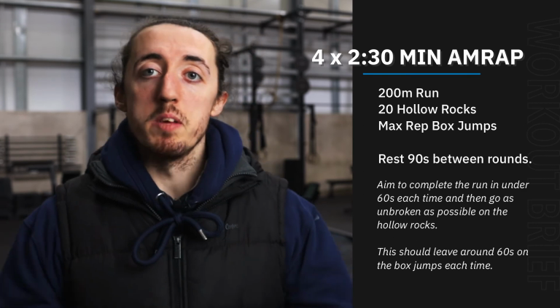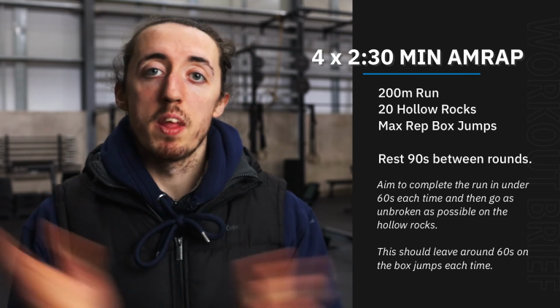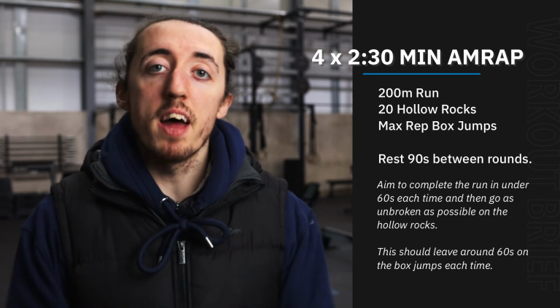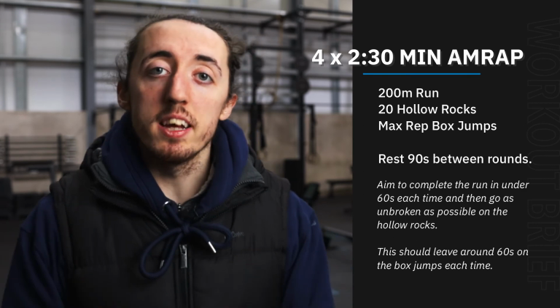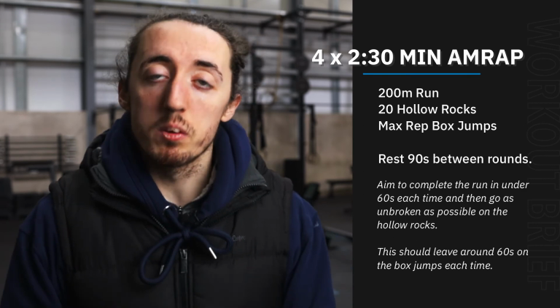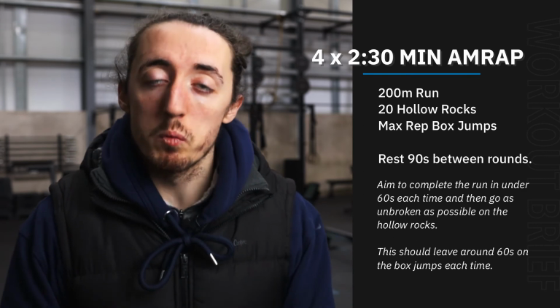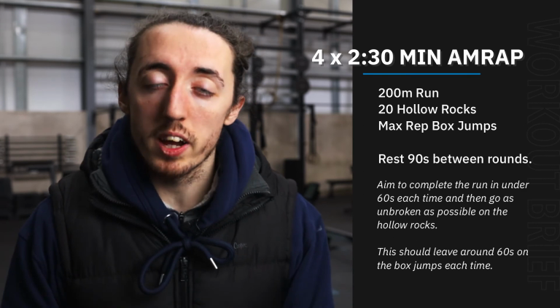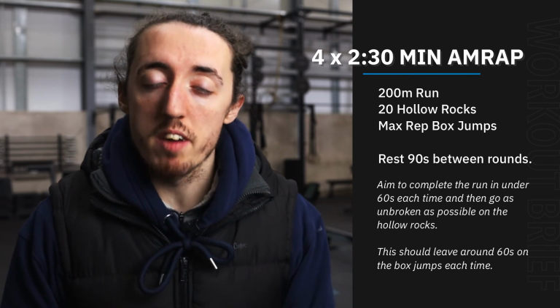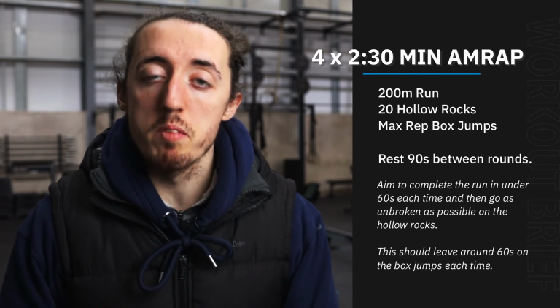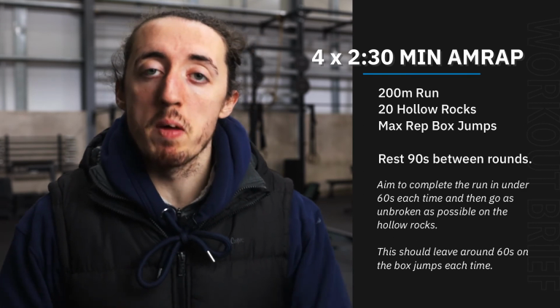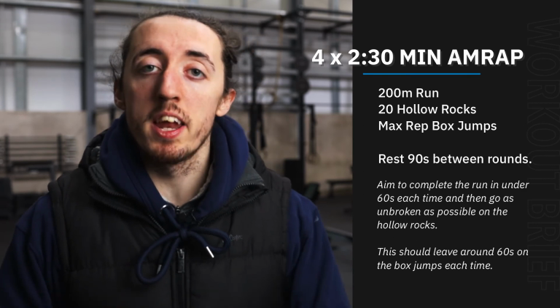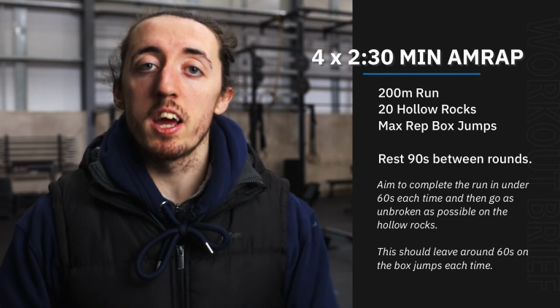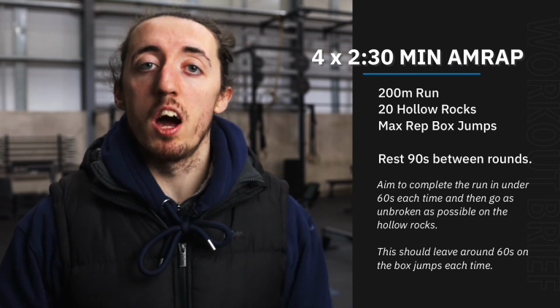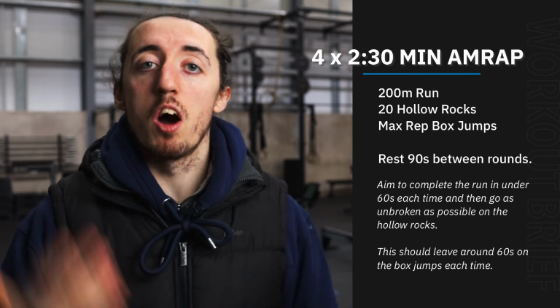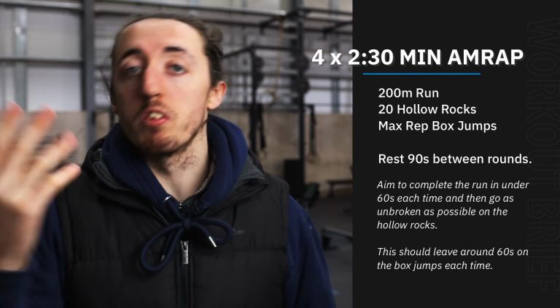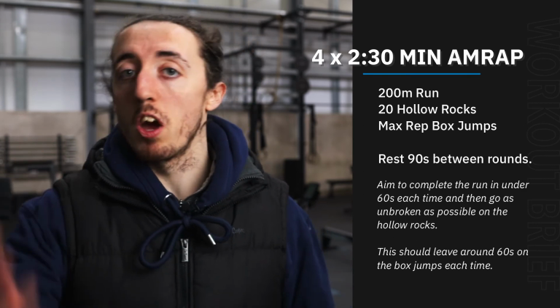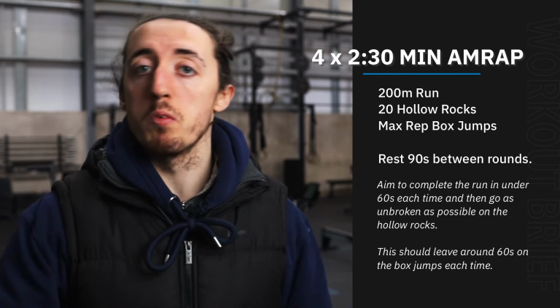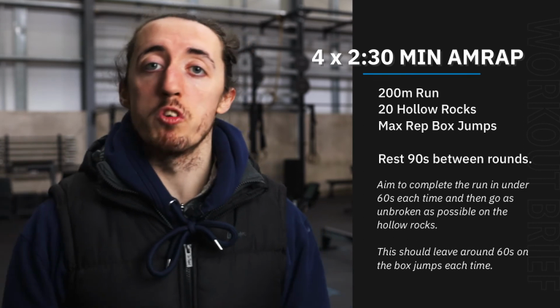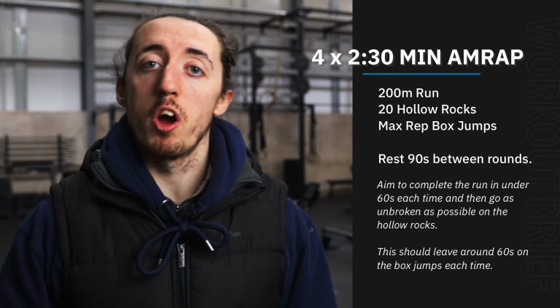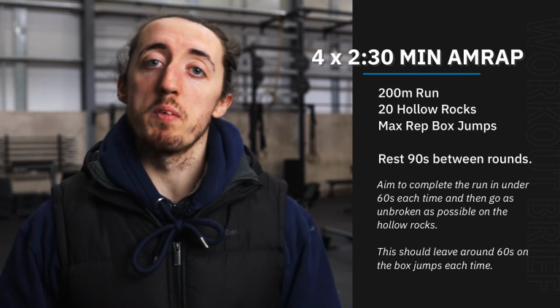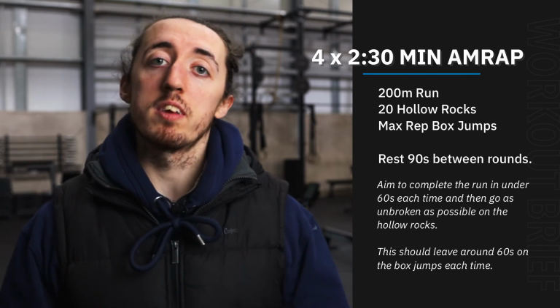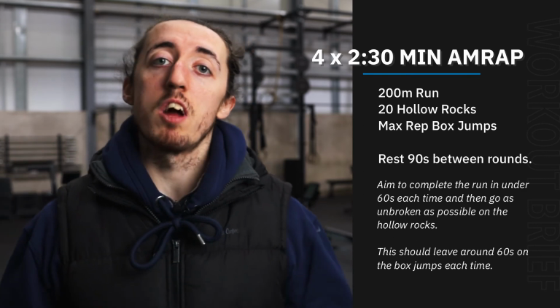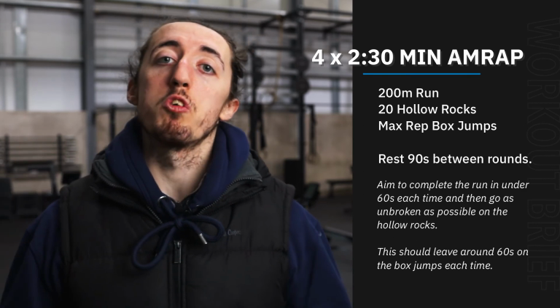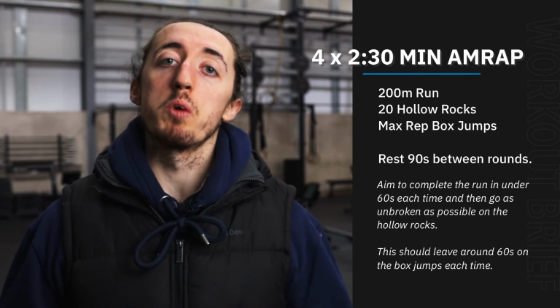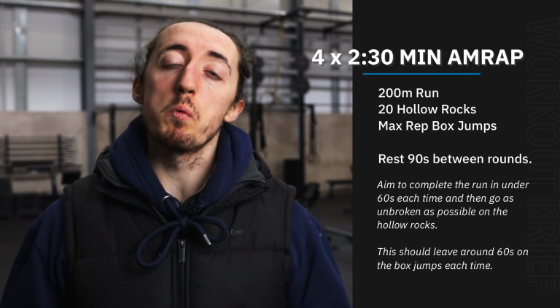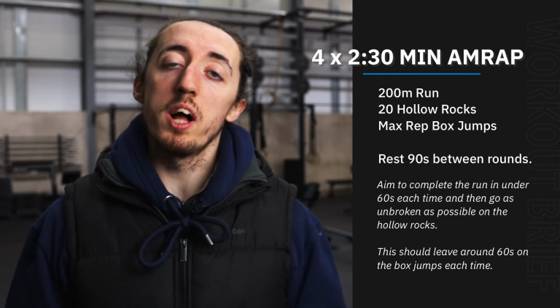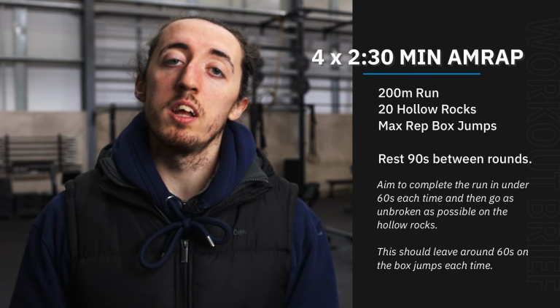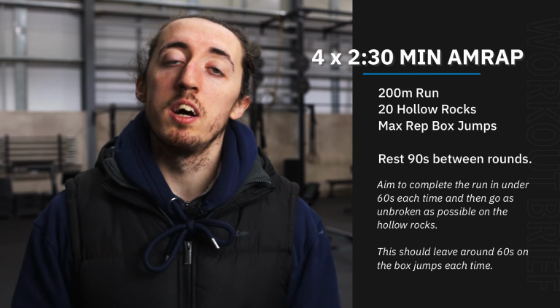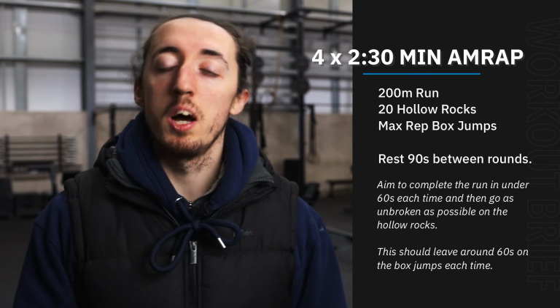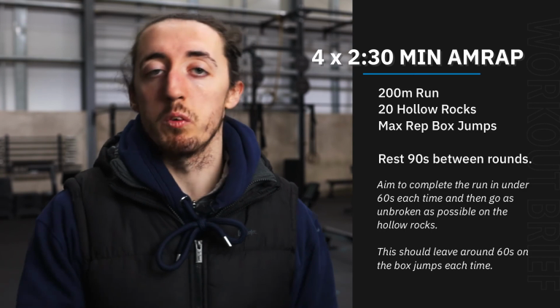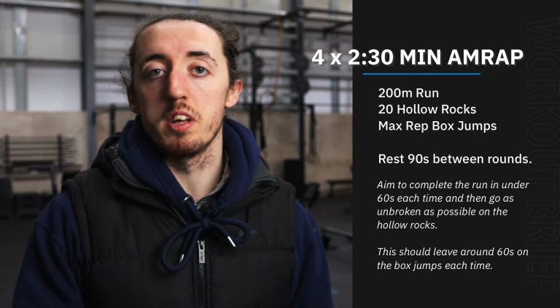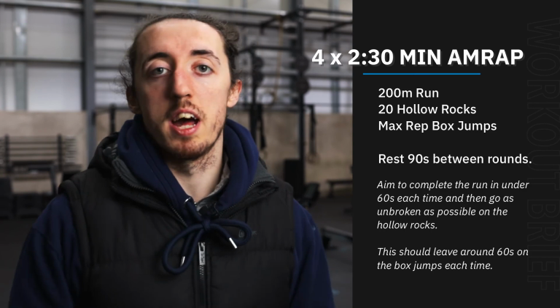That is the workout for Monday. I hope you enjoy it, I hope it starts your week well, and we'll see you there.